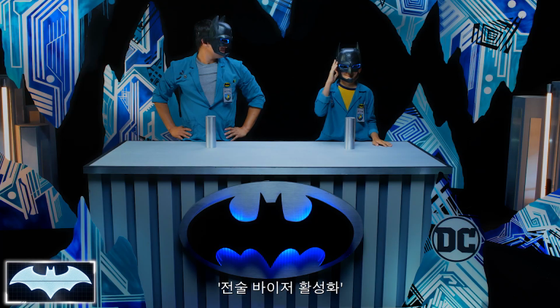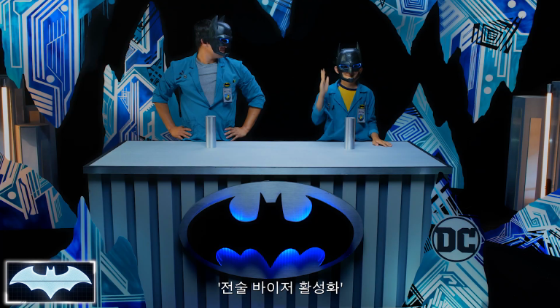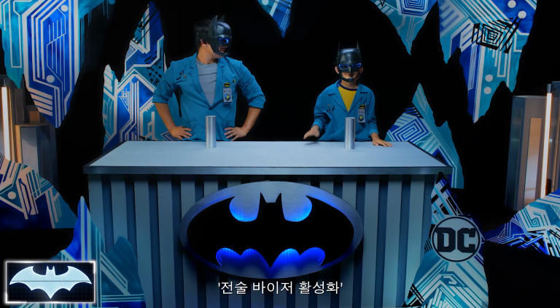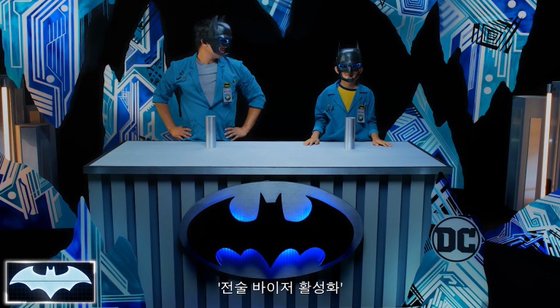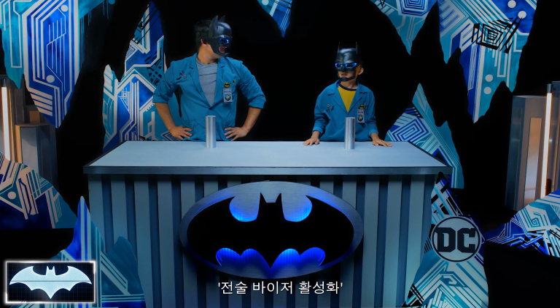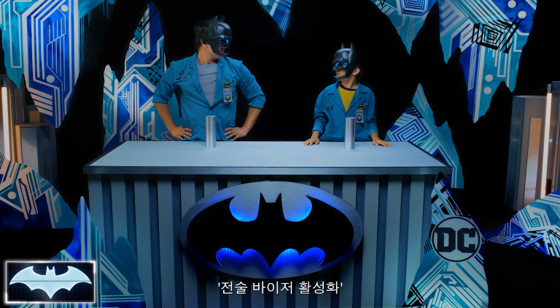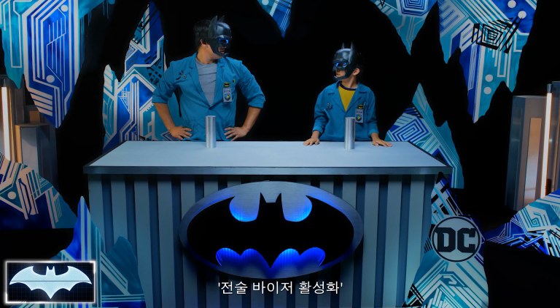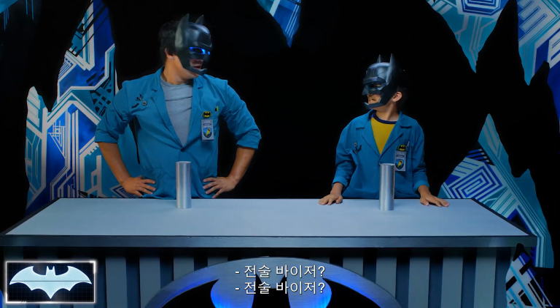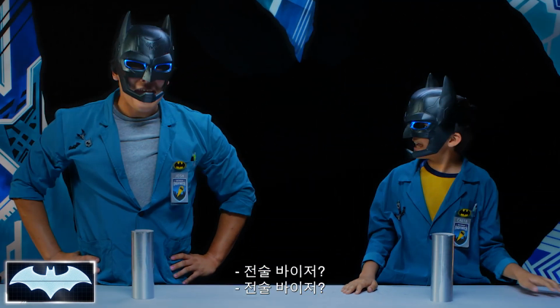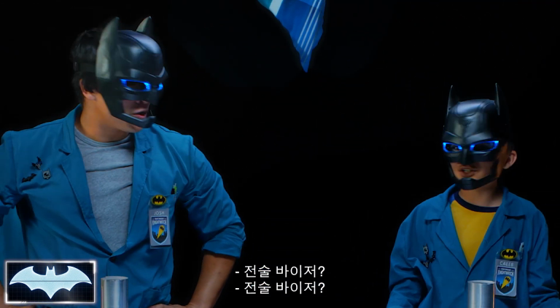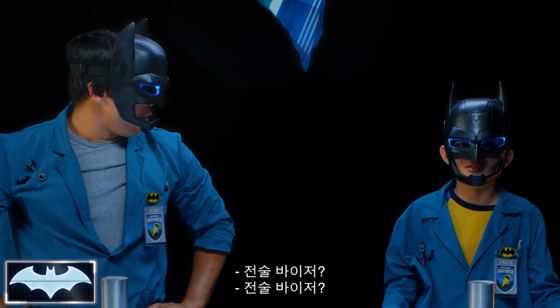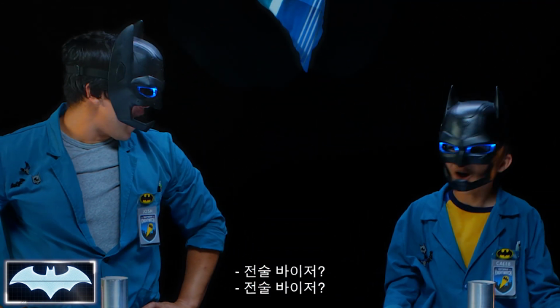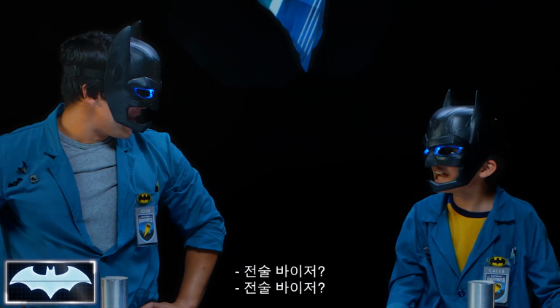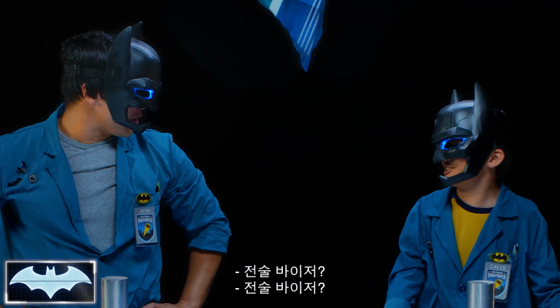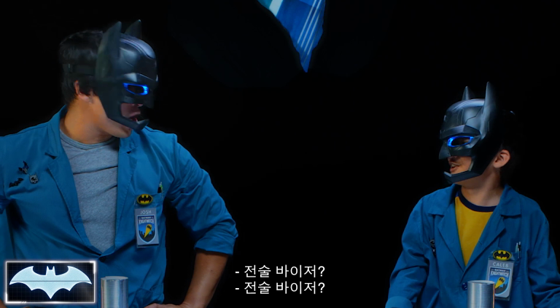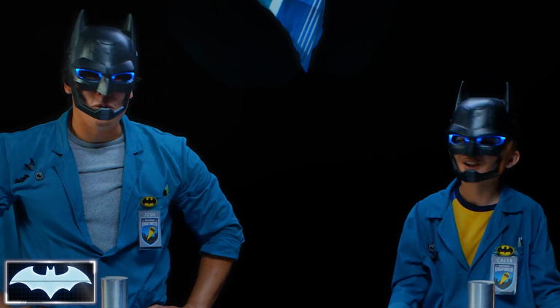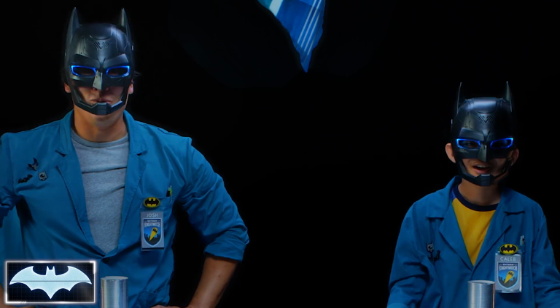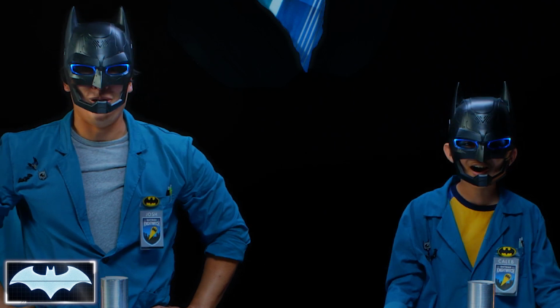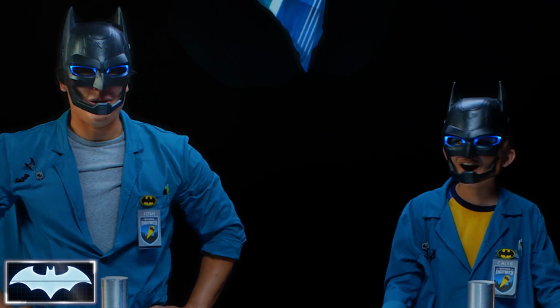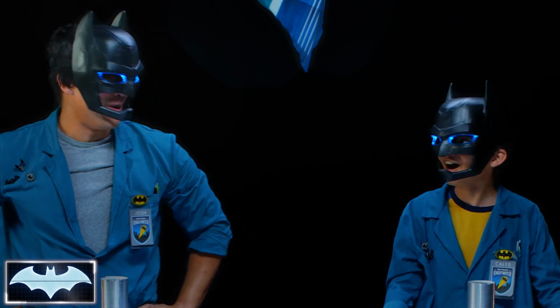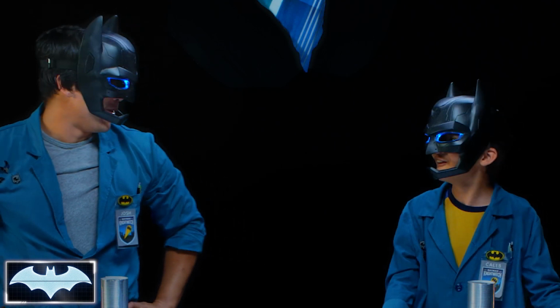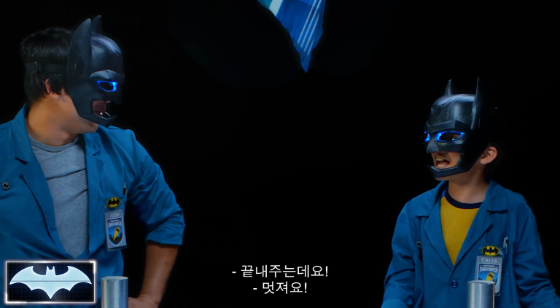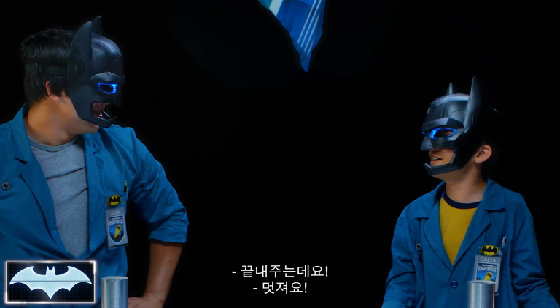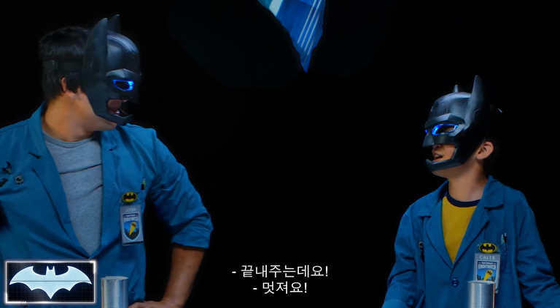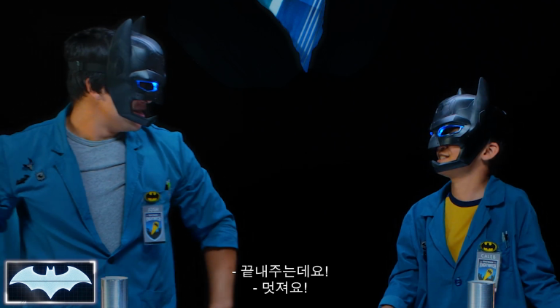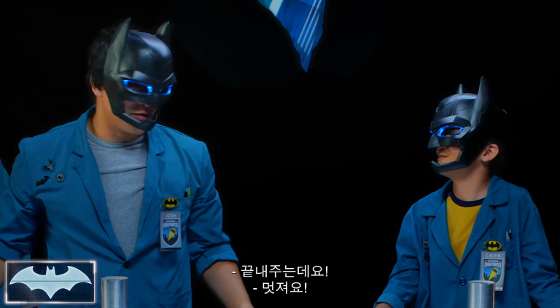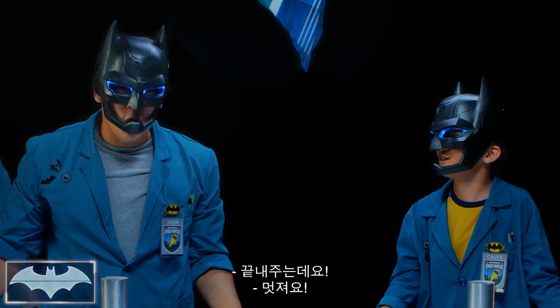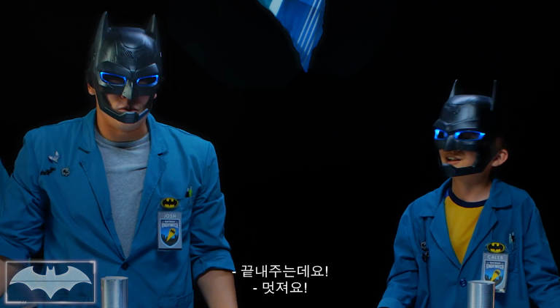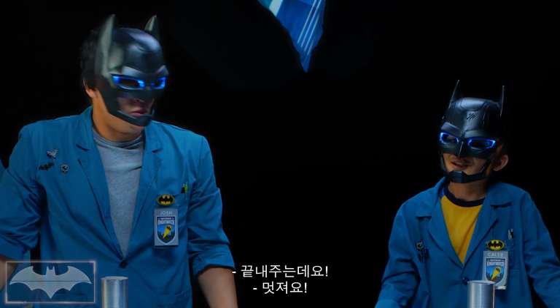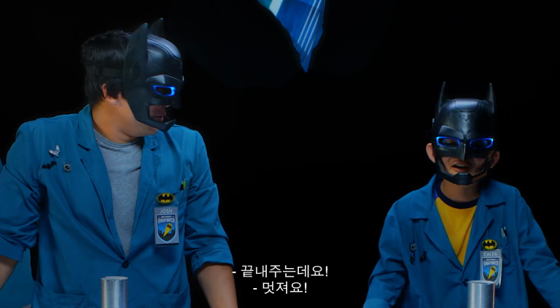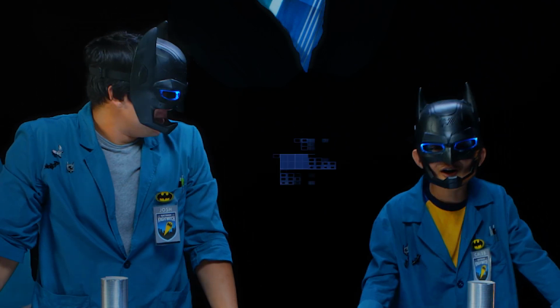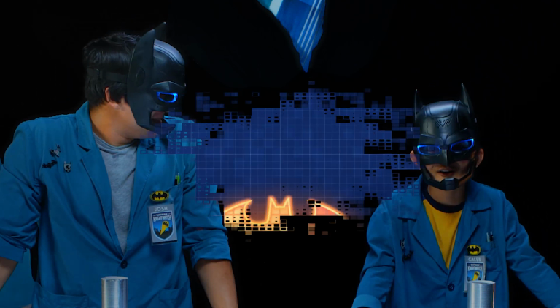Tactical Visor activated. Tactical Visor? Whoa! That sounds awesome. So cool. And that sounds easy. Yeah!